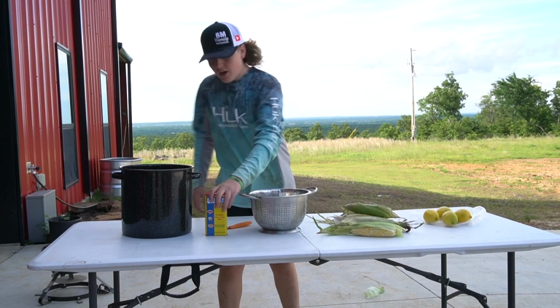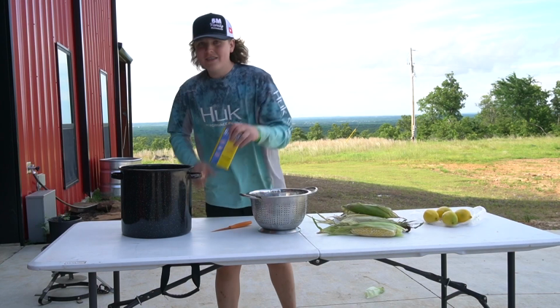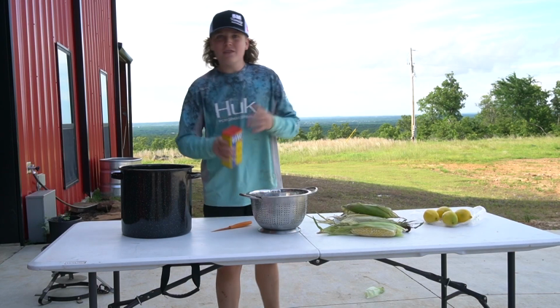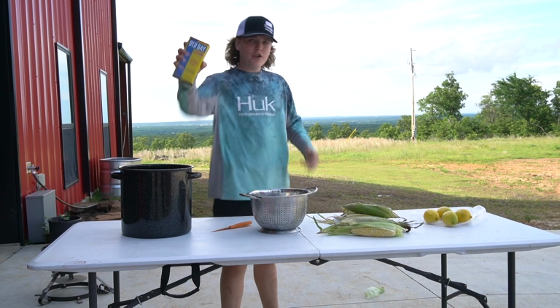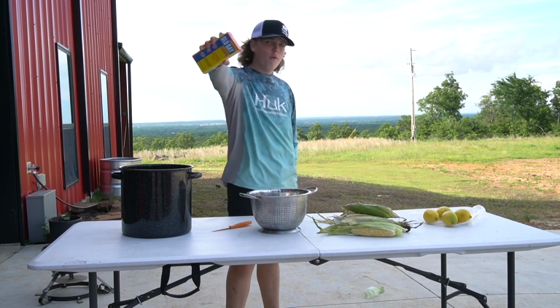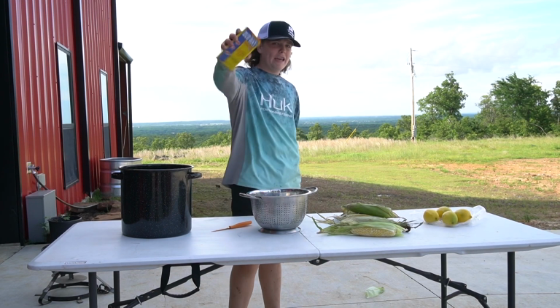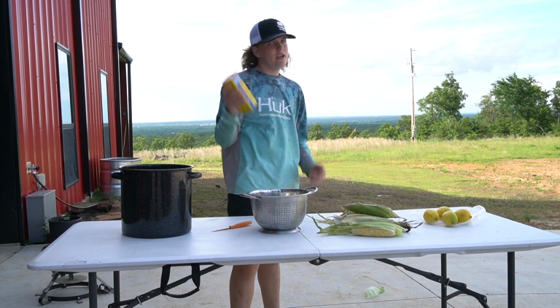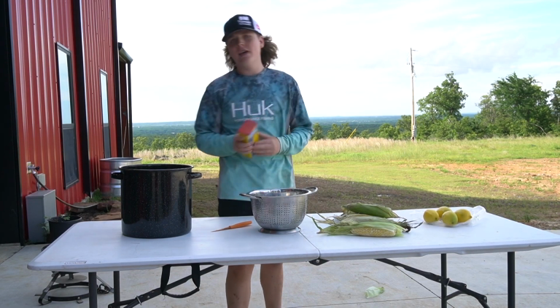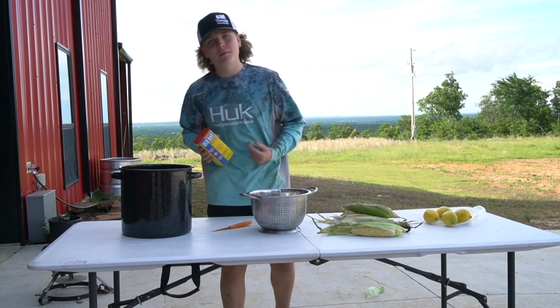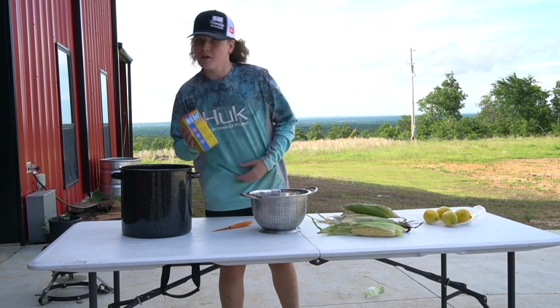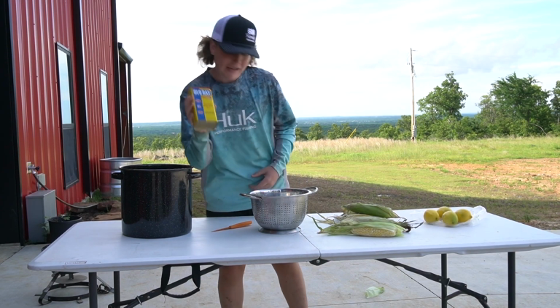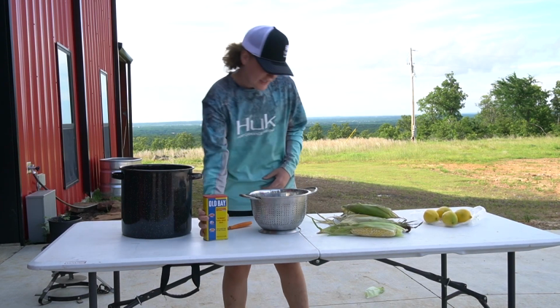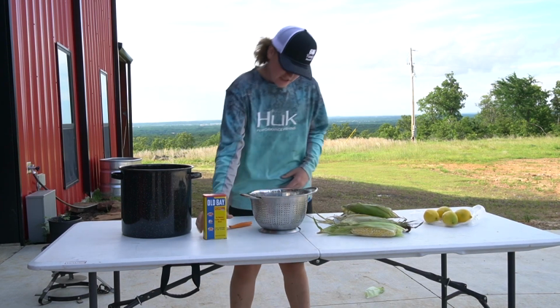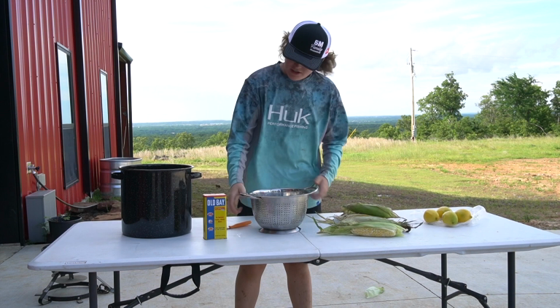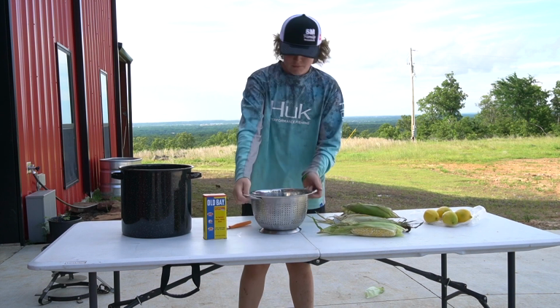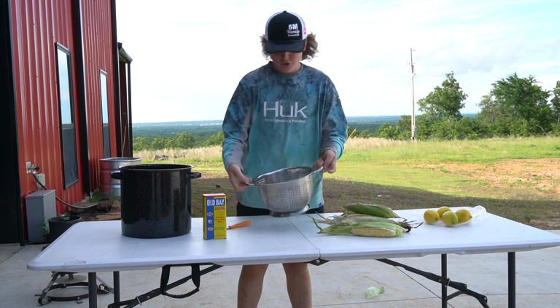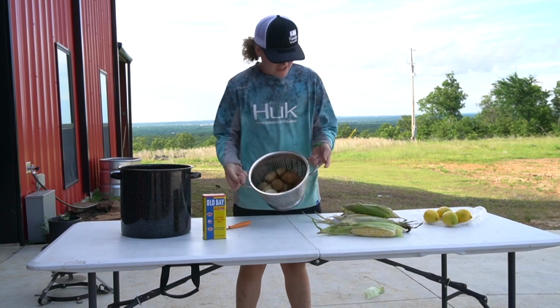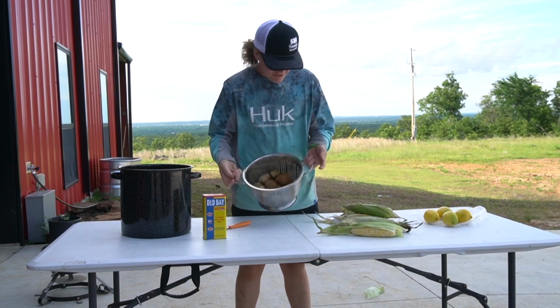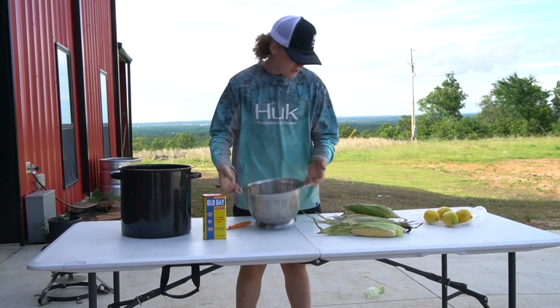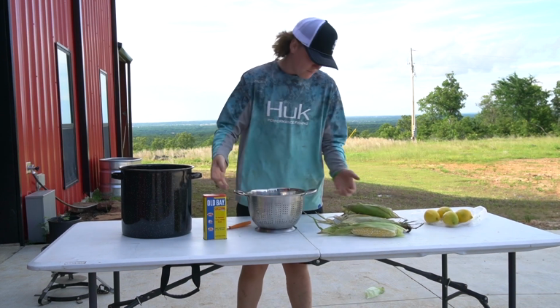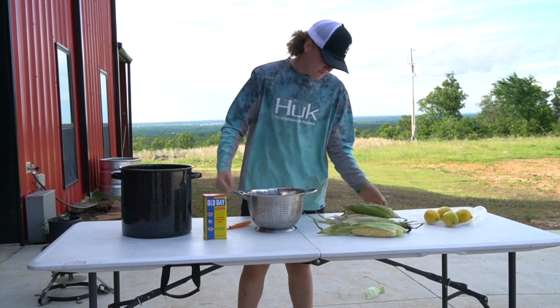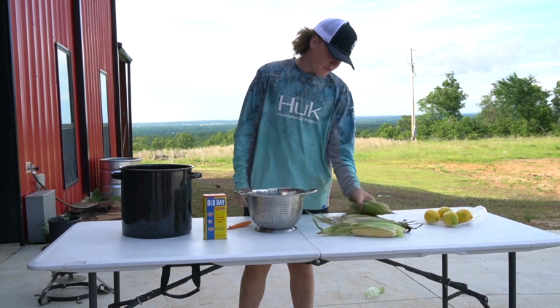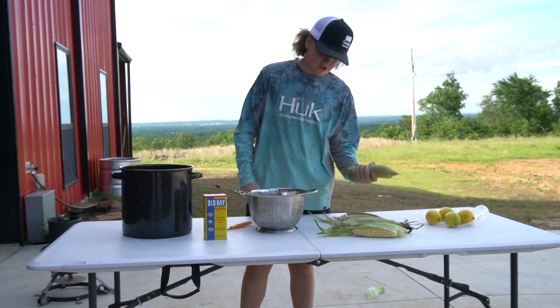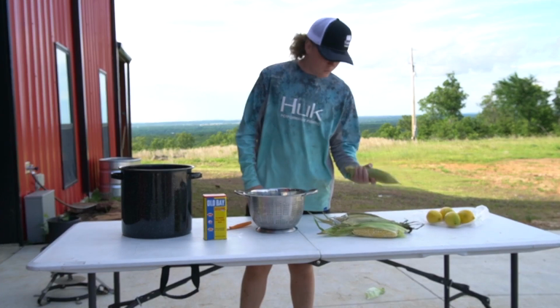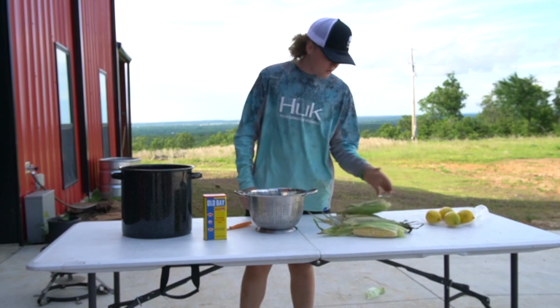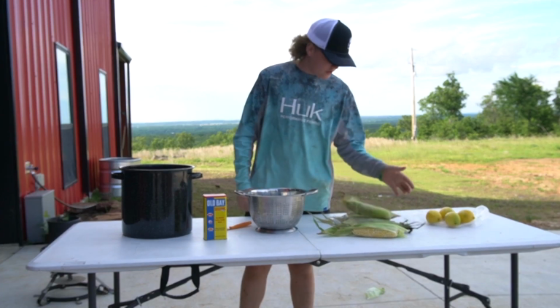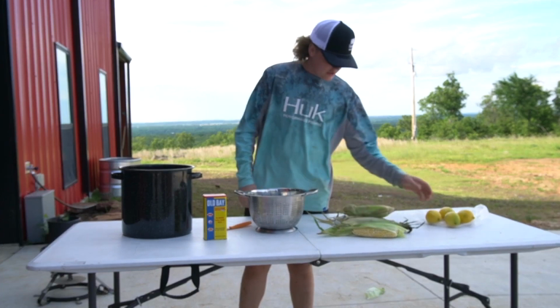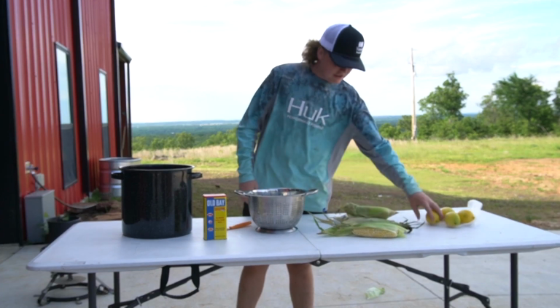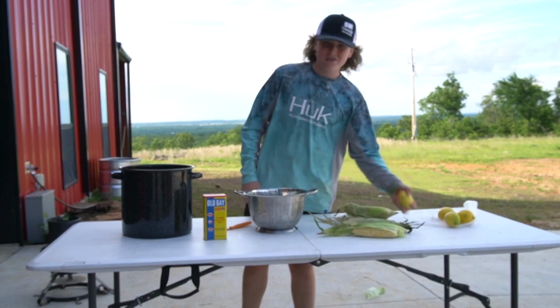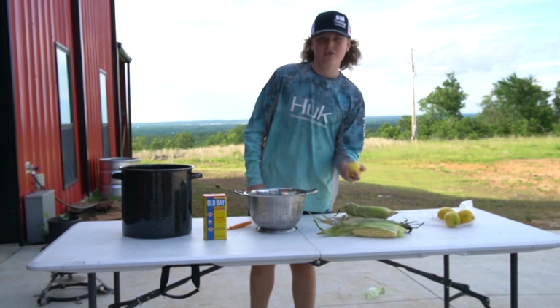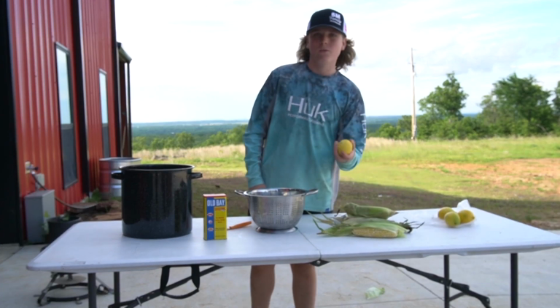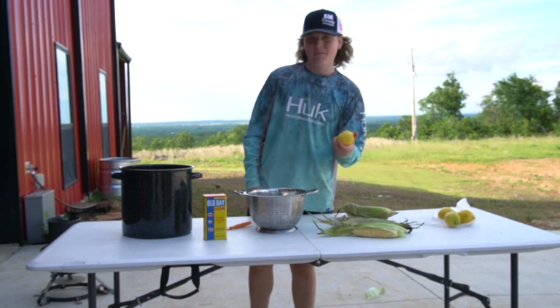Alright guys, we got our Old Bay — you know you can't go anywhere without Old Bay. You got your potatoes, you got your corn, and you also got your lemon.